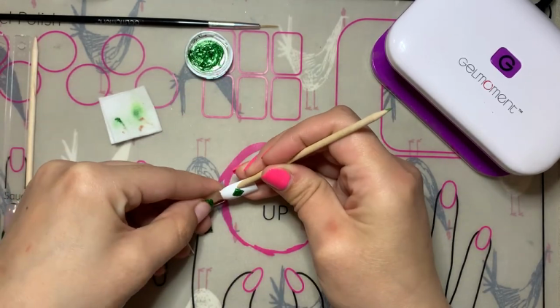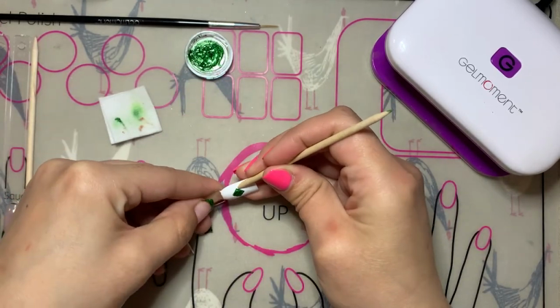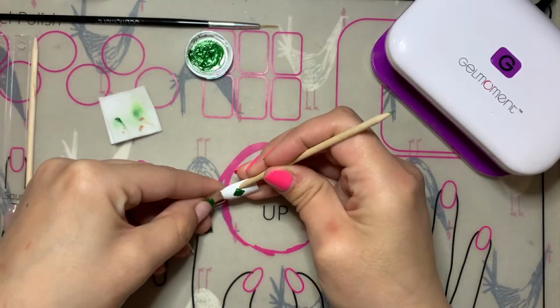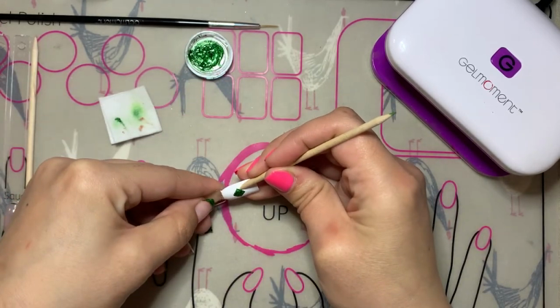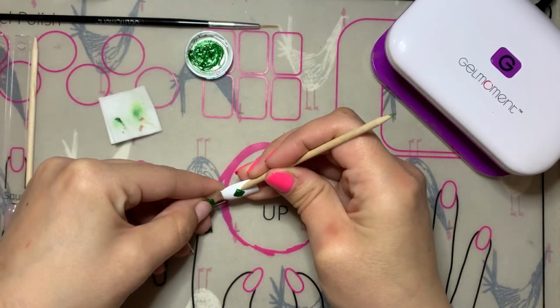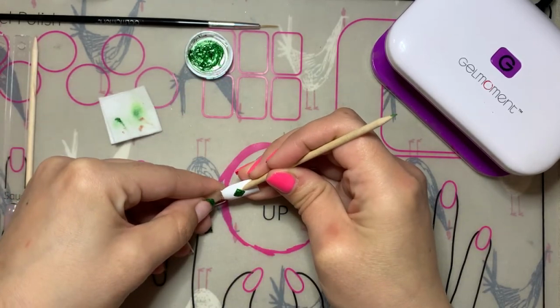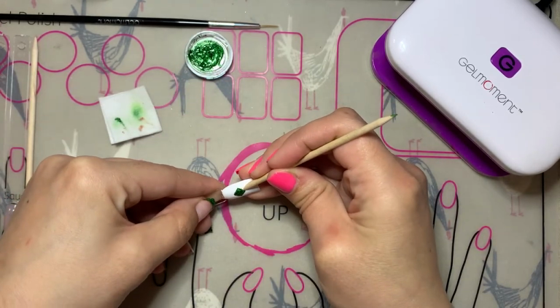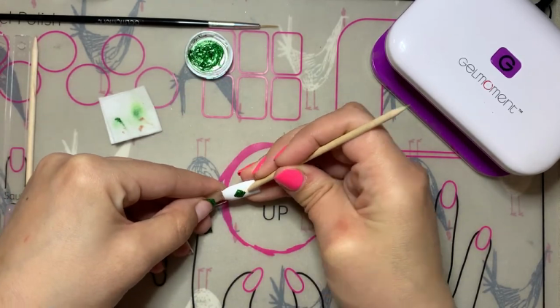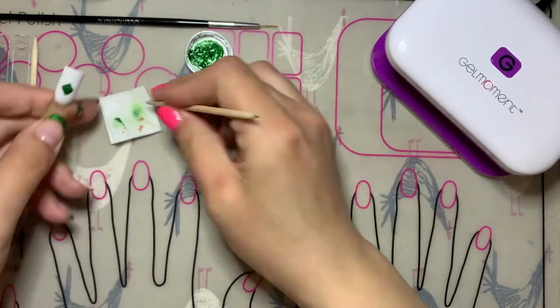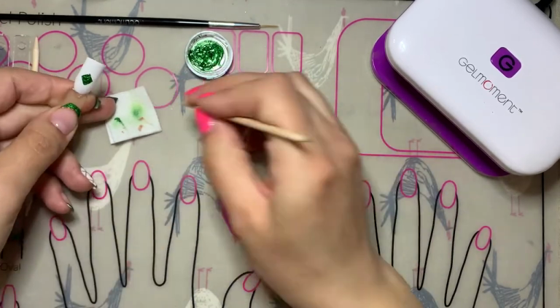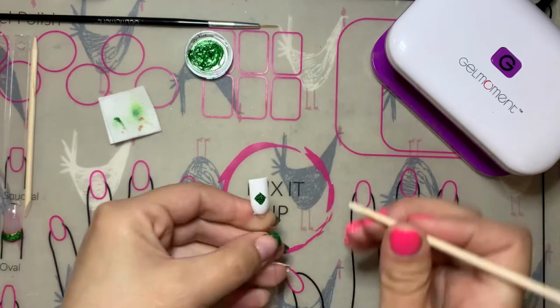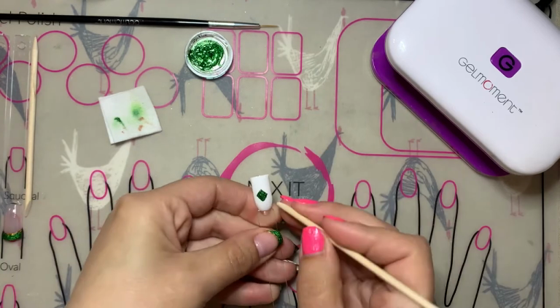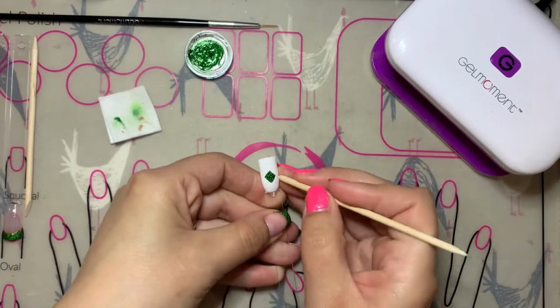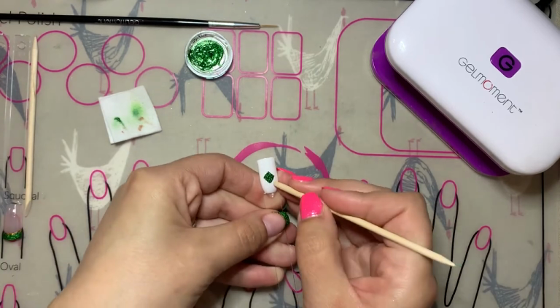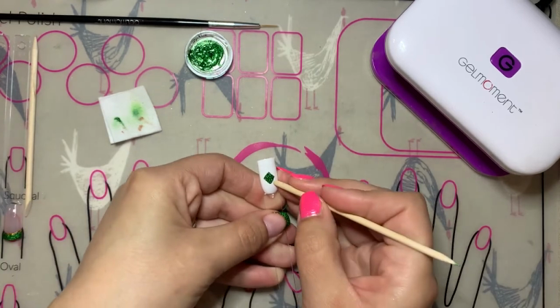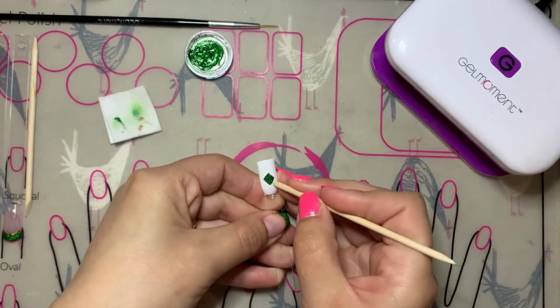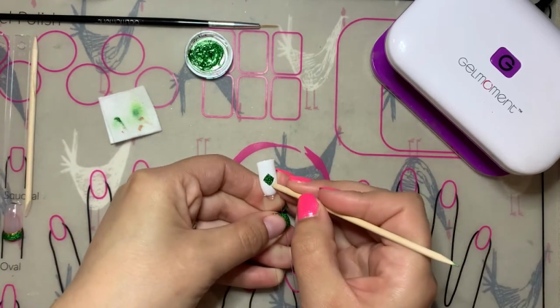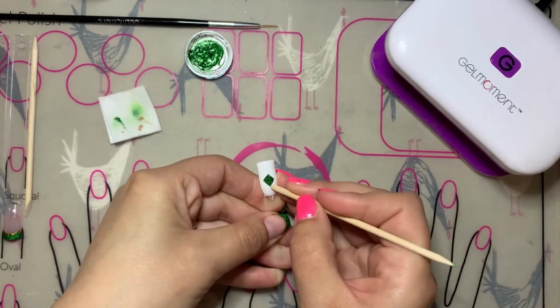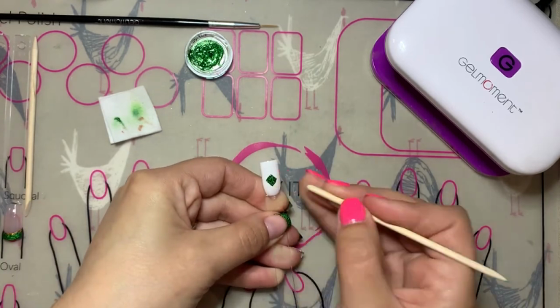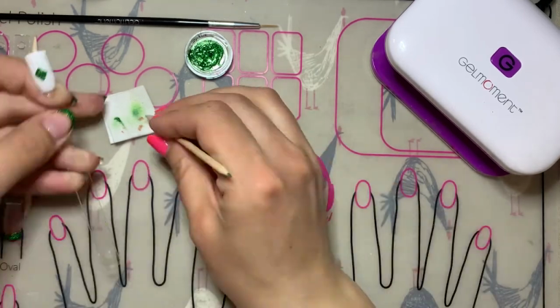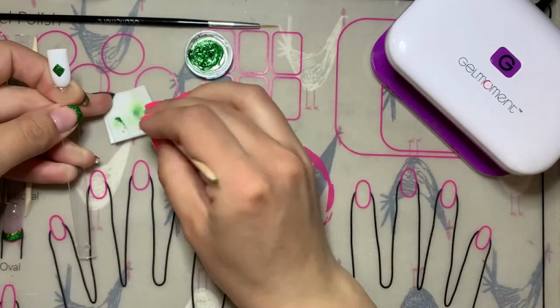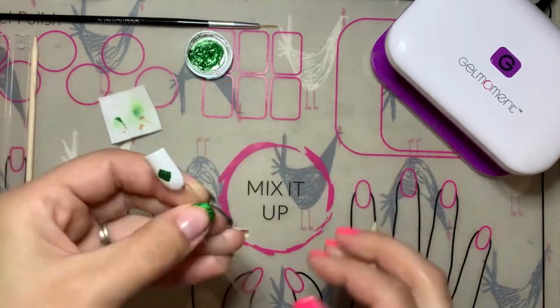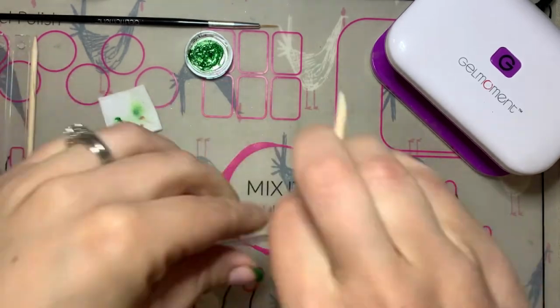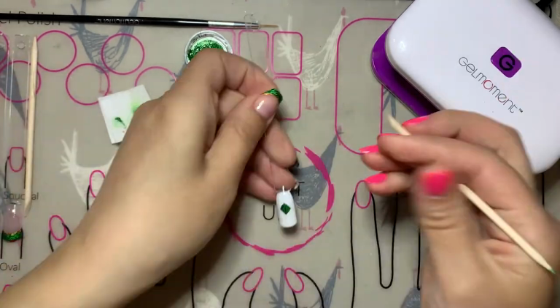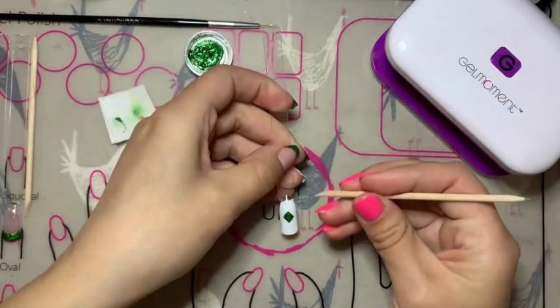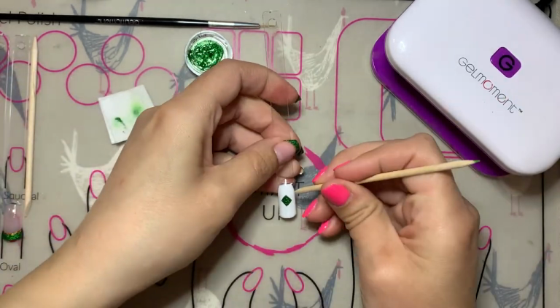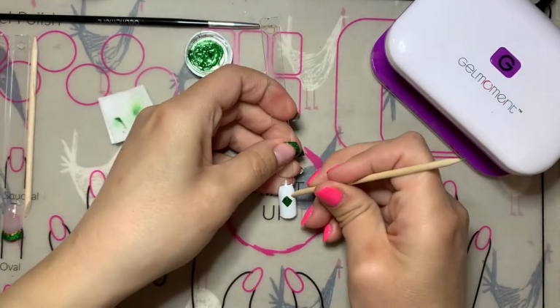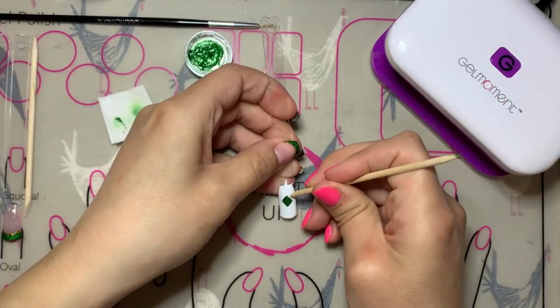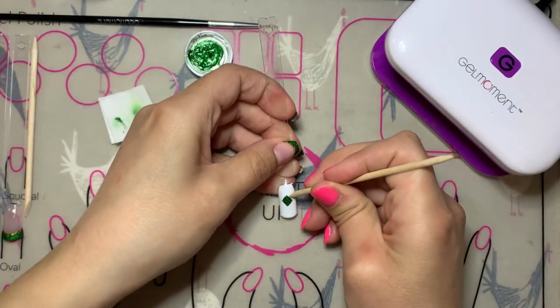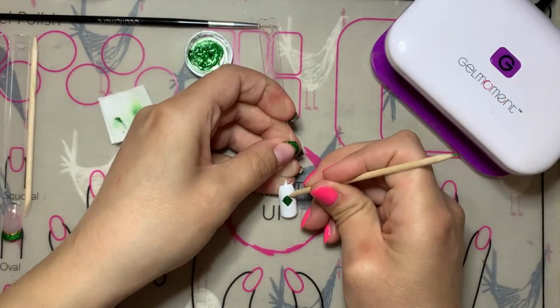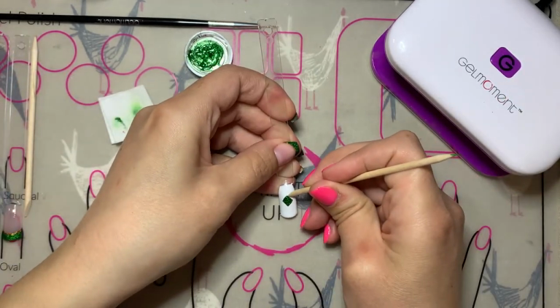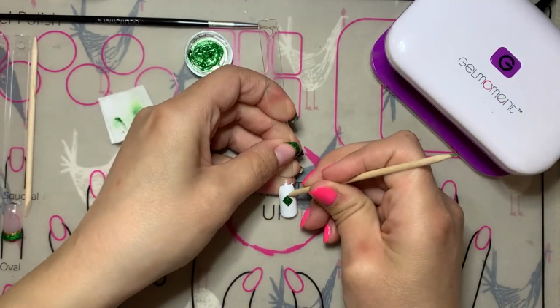For this design I use two coats of Lovey Dovey as the base color. You could also use Meet Me at the Chapel instead.